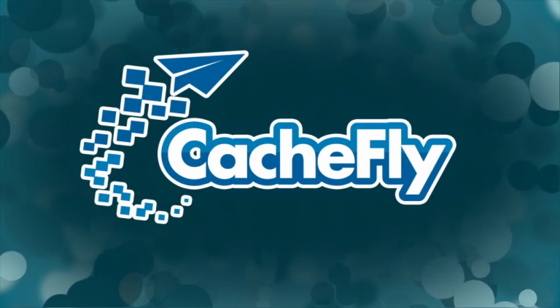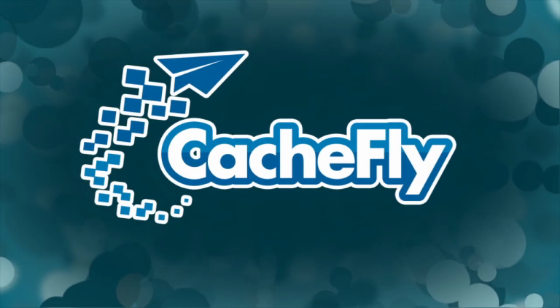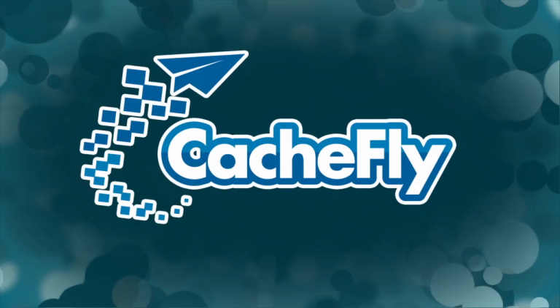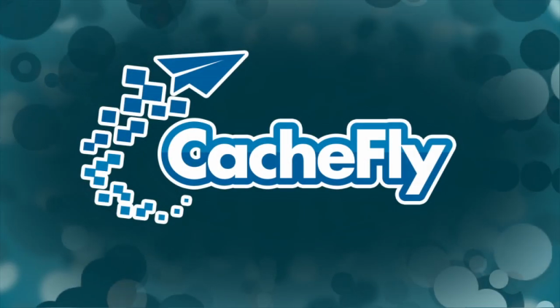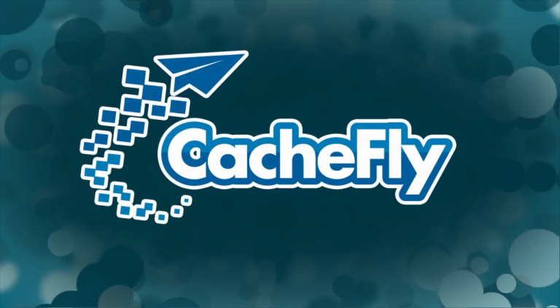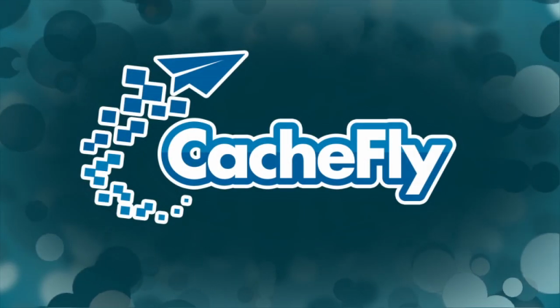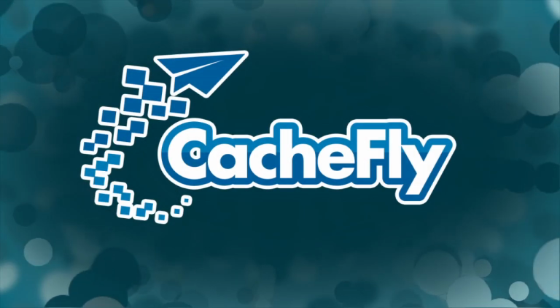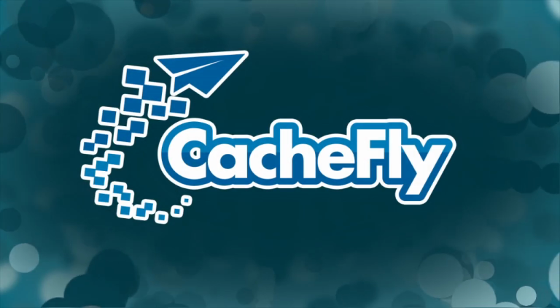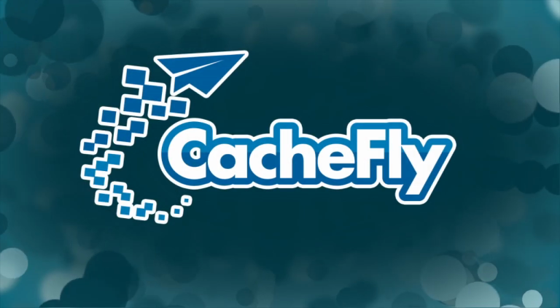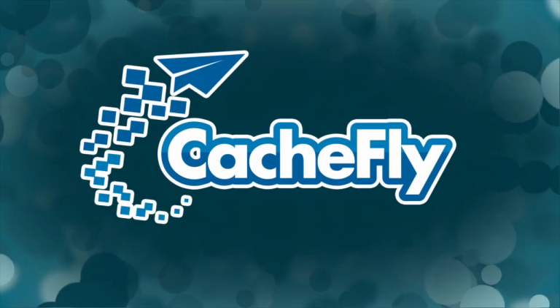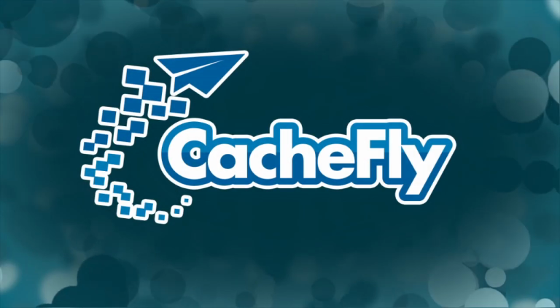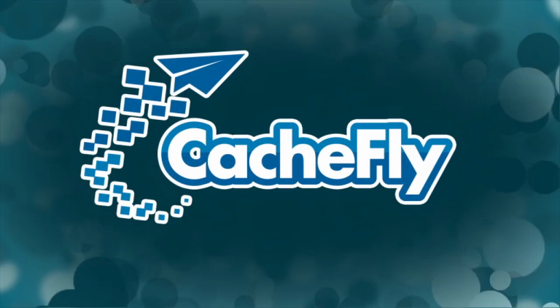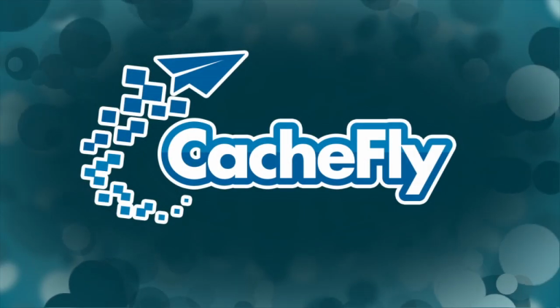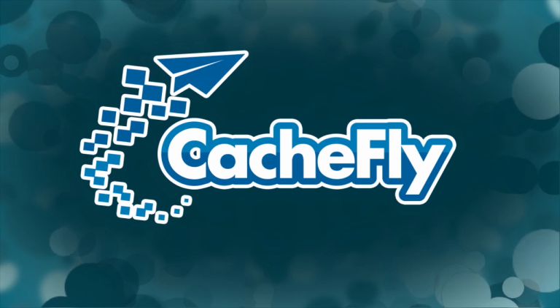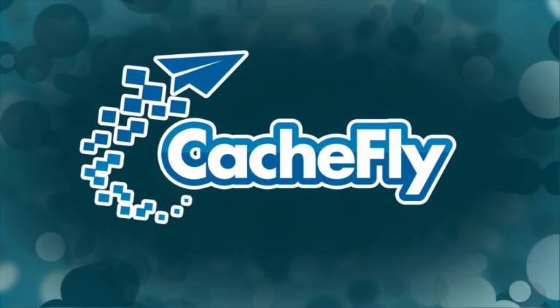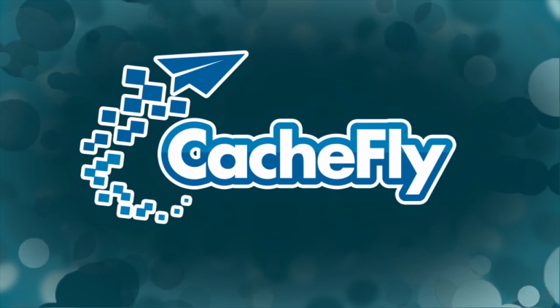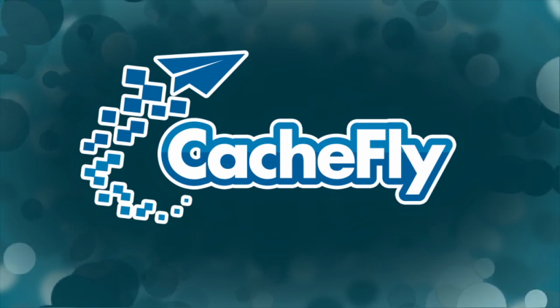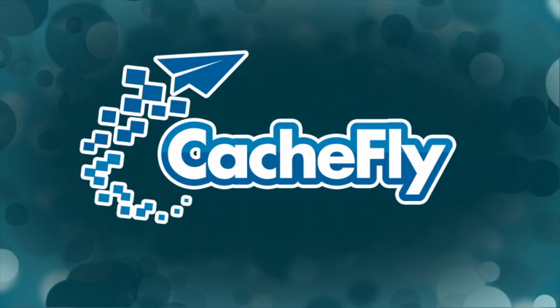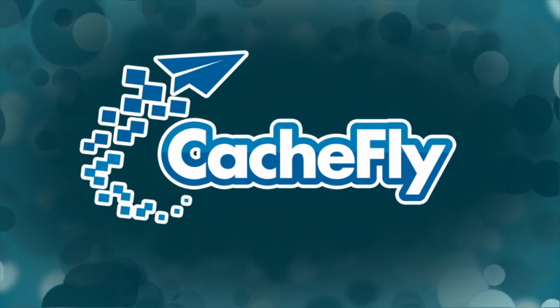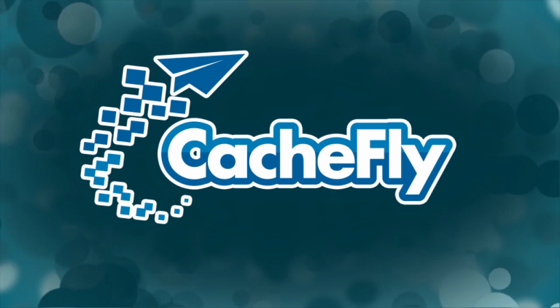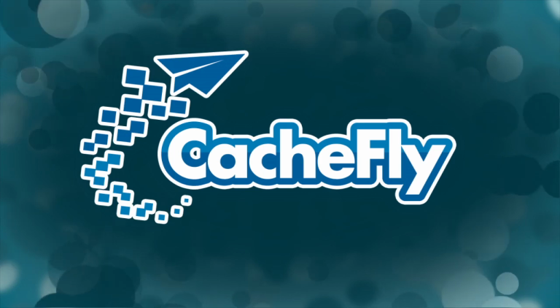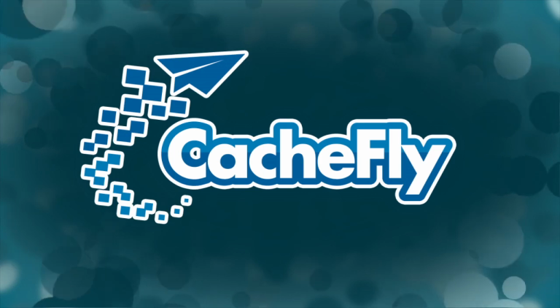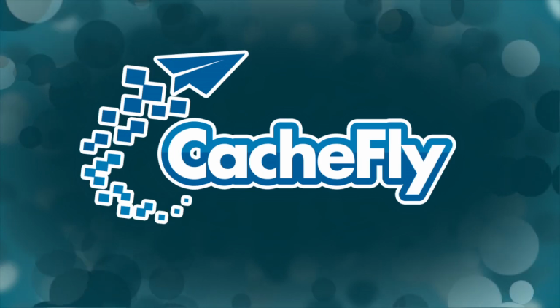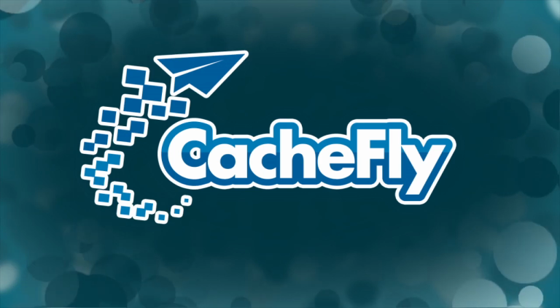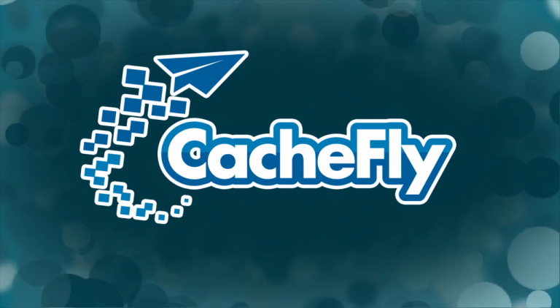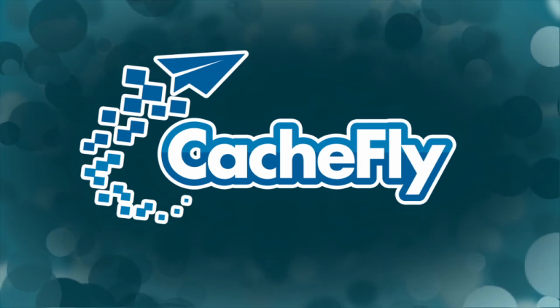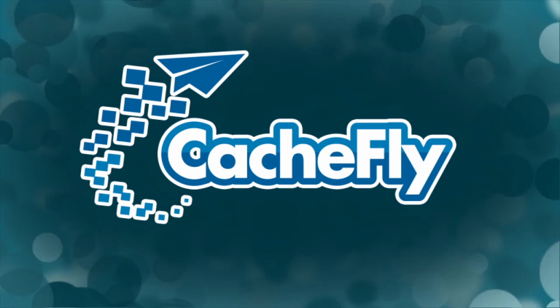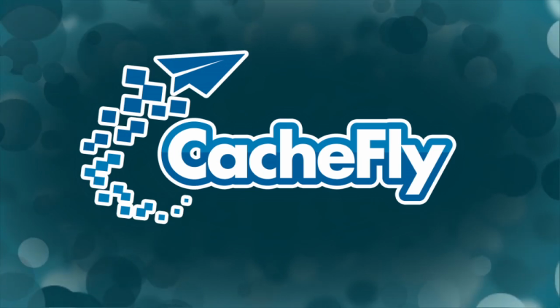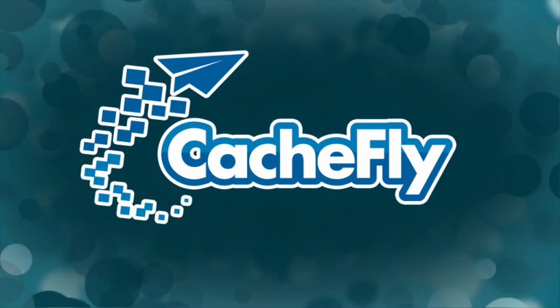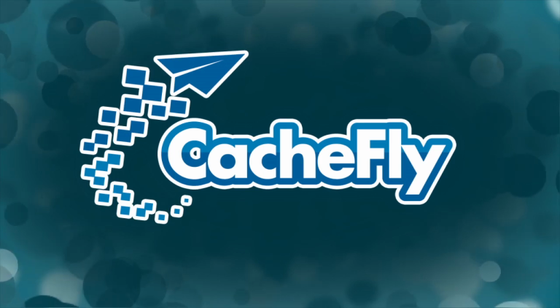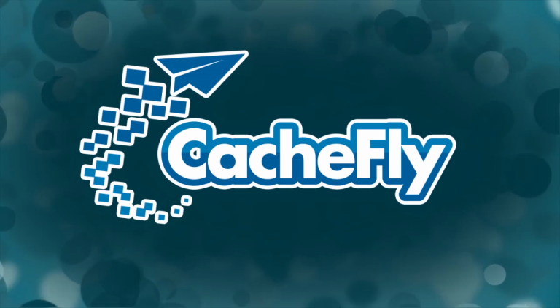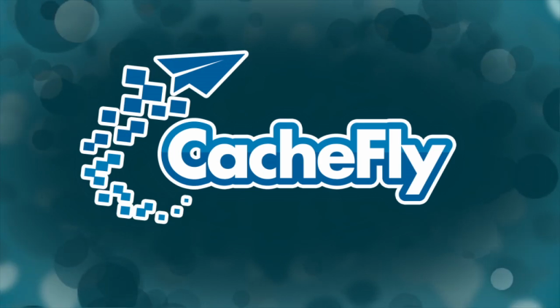Bandwidth for Tech News Today is provided by Cashfly at CacheFly.com.